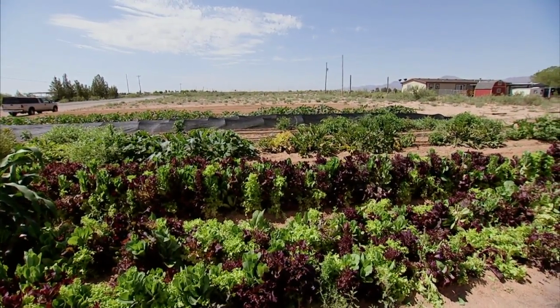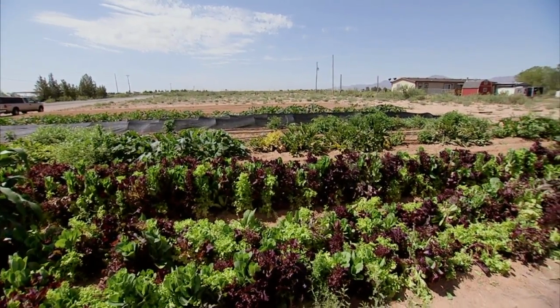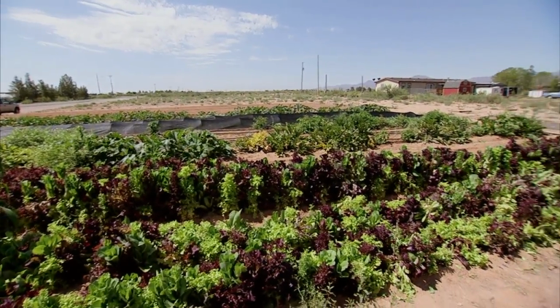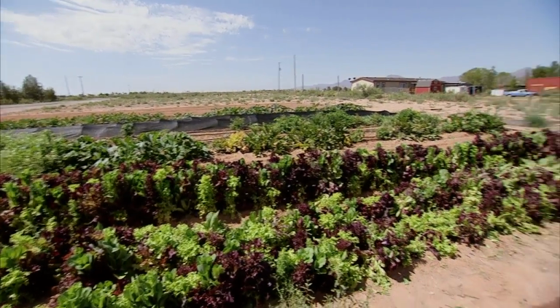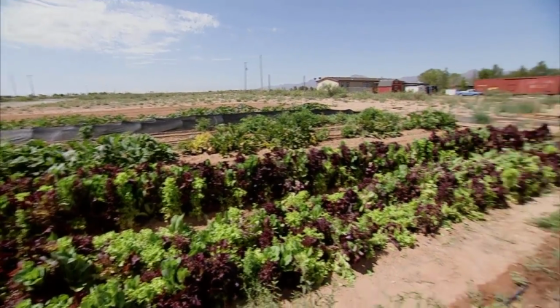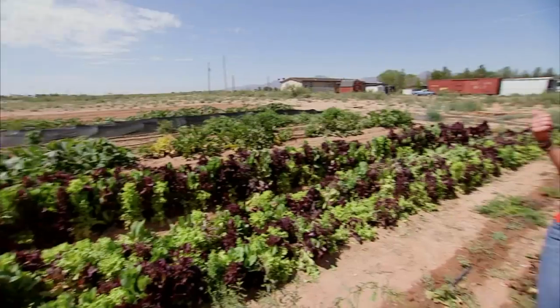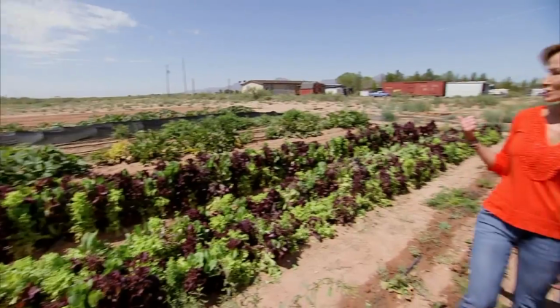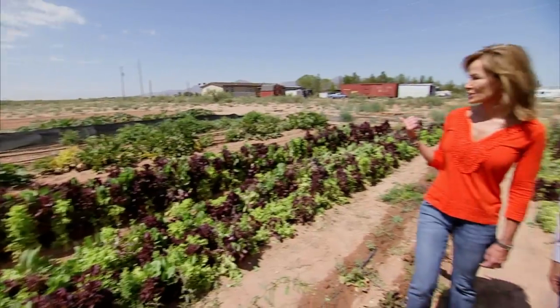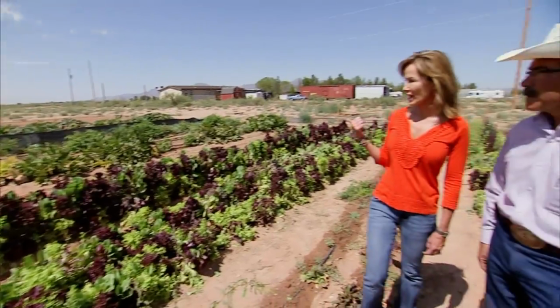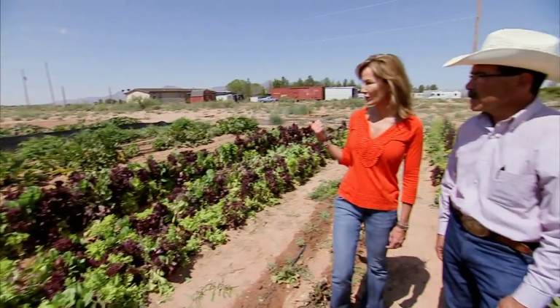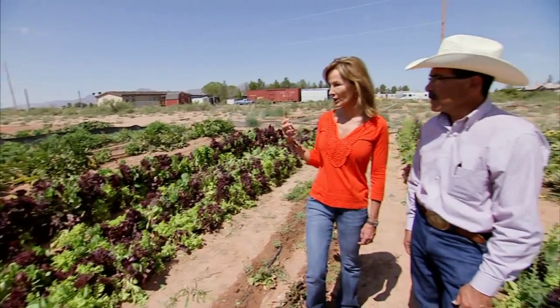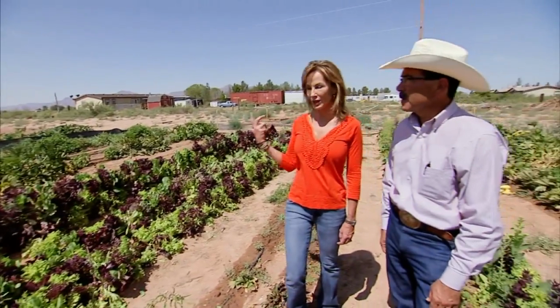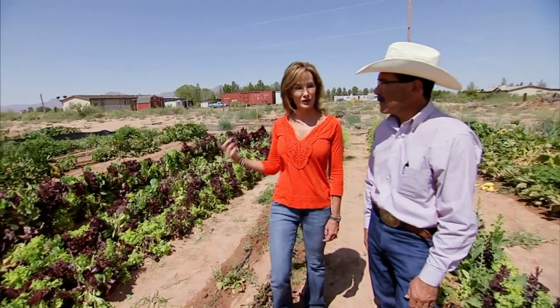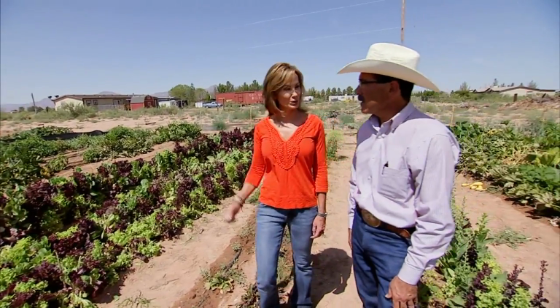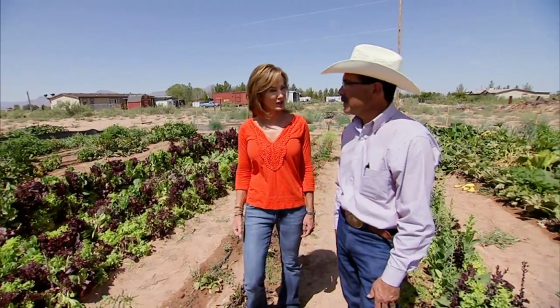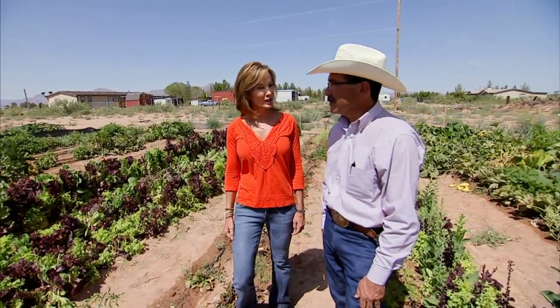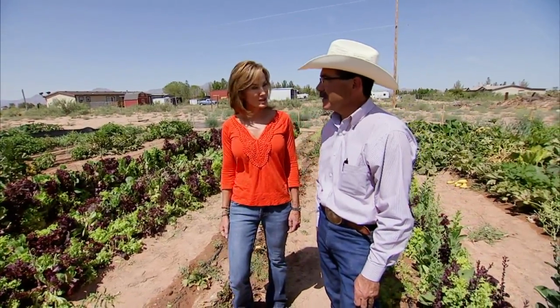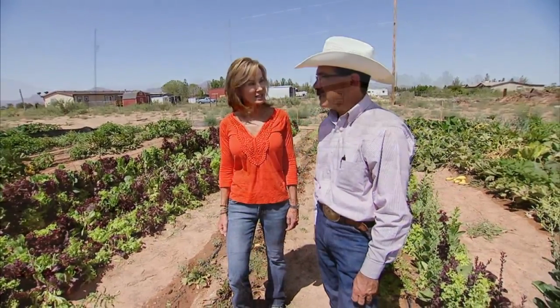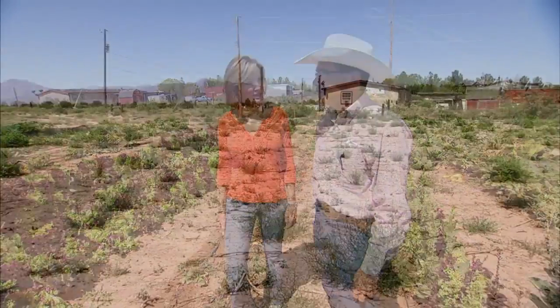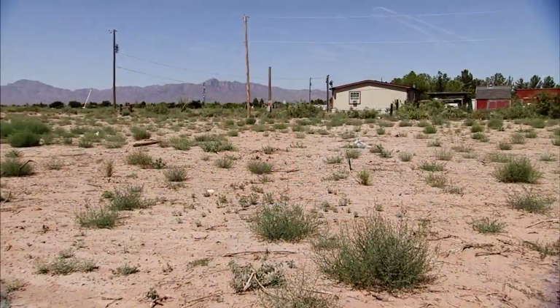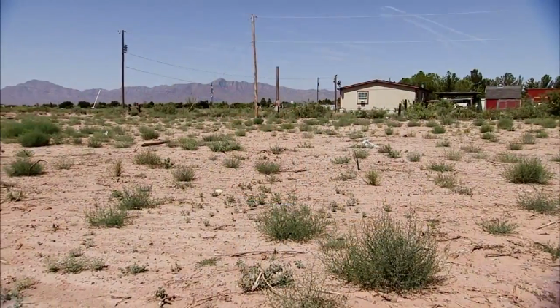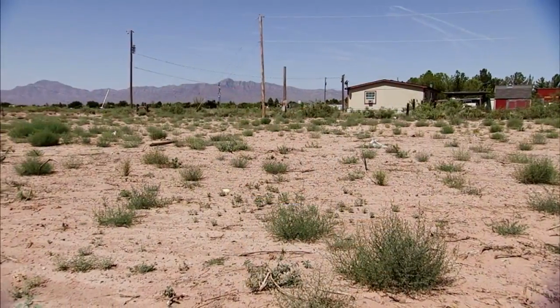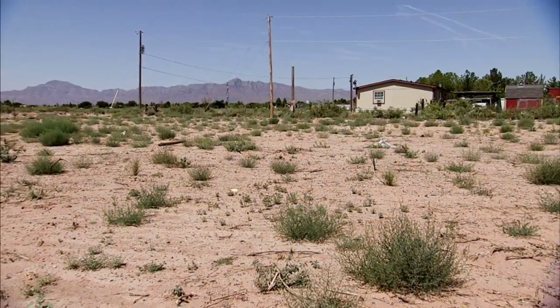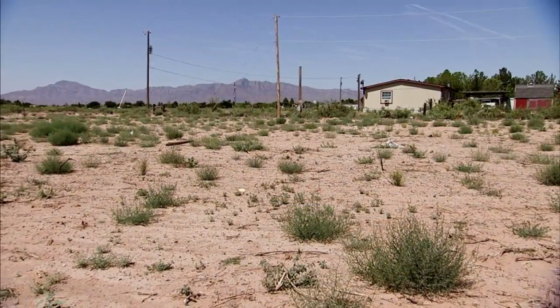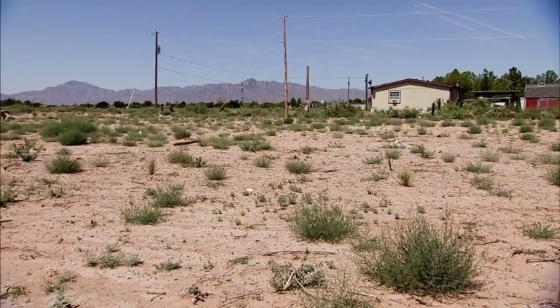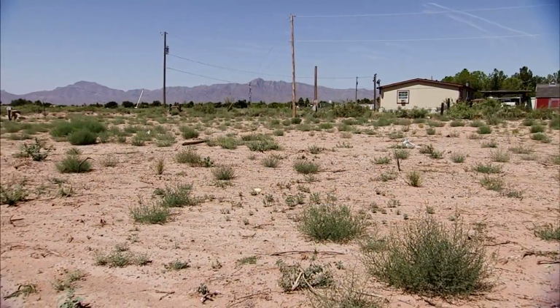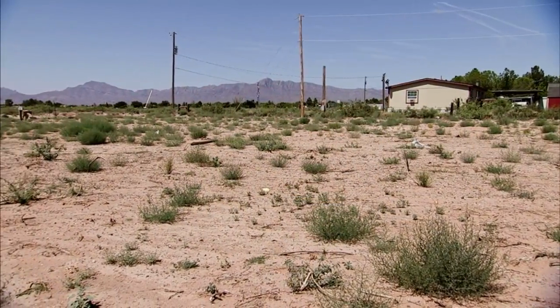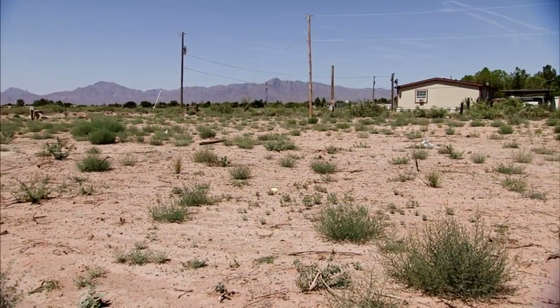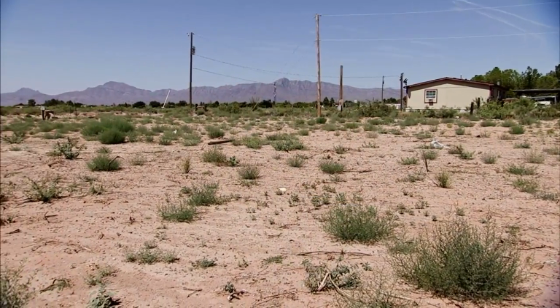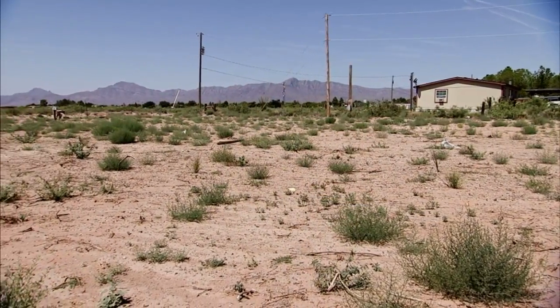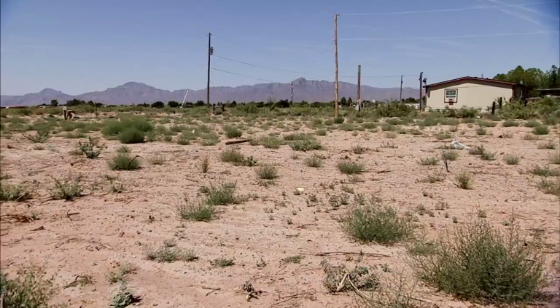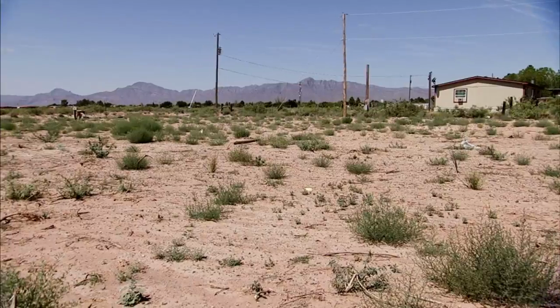And that's what it looked like just a year and a half ago — an area filled with mesquite and very barren land. Very much the desert, yes.